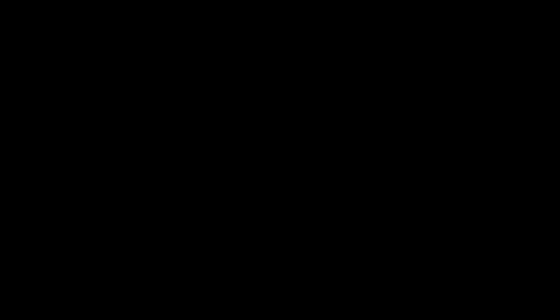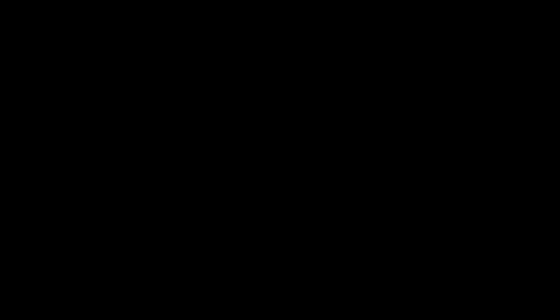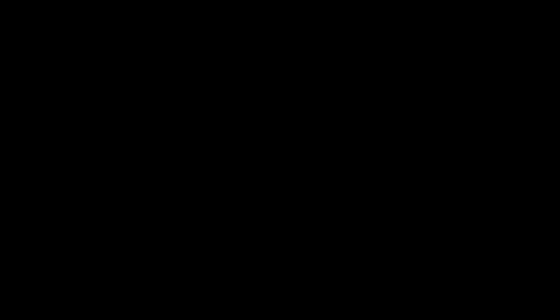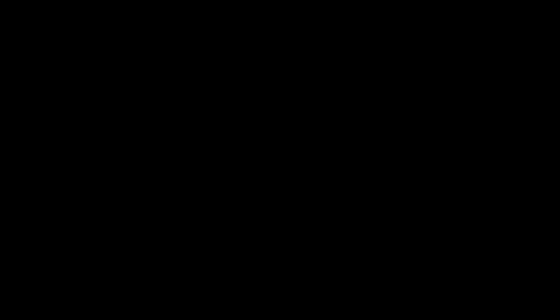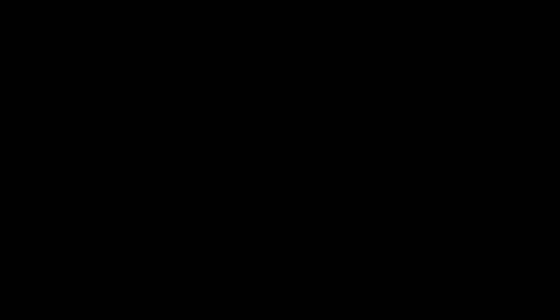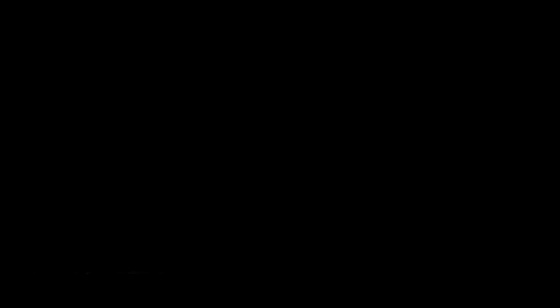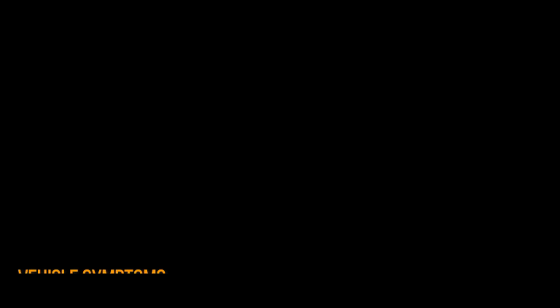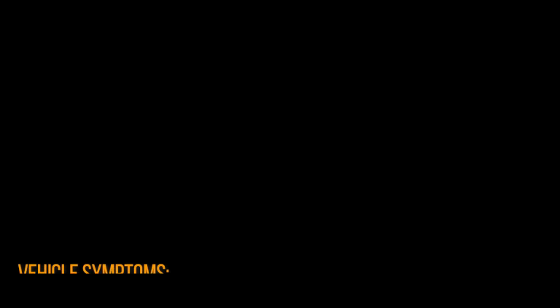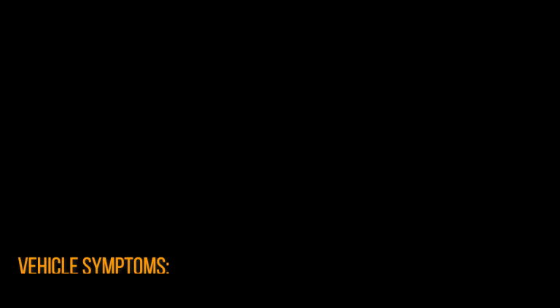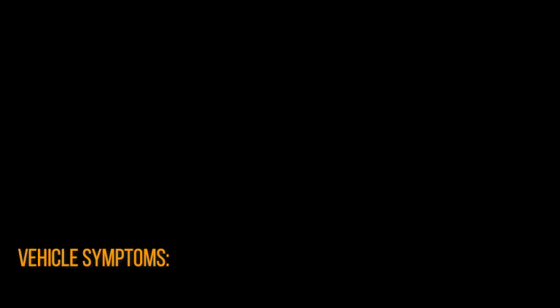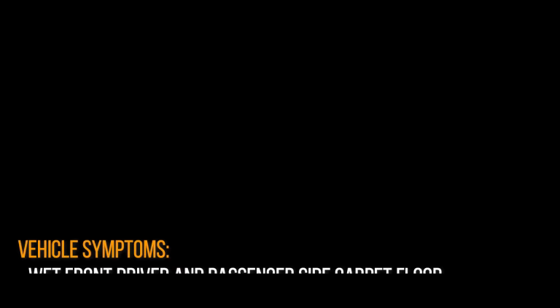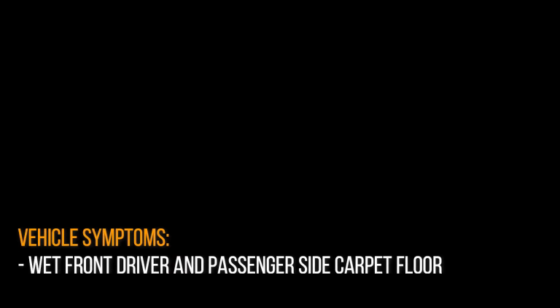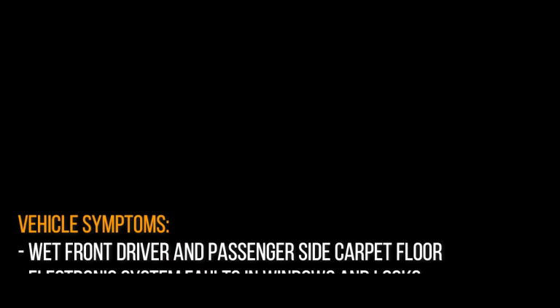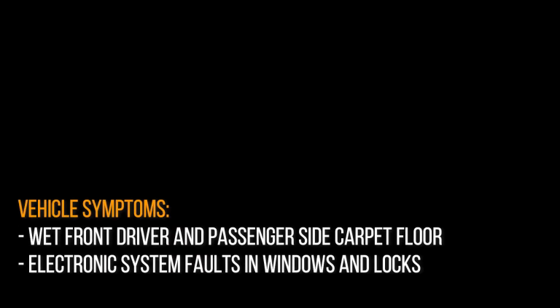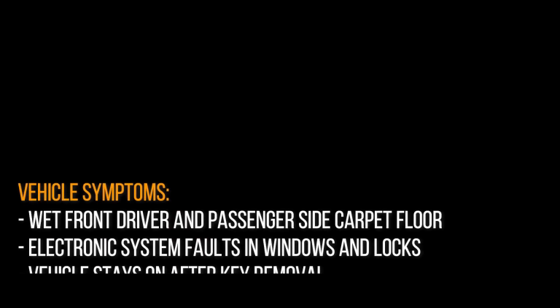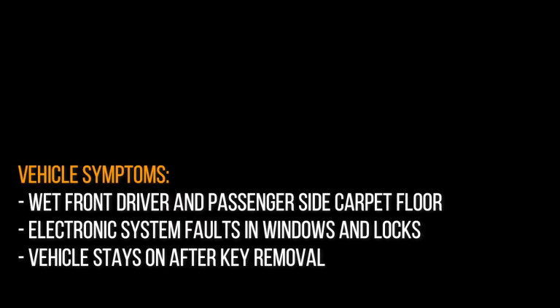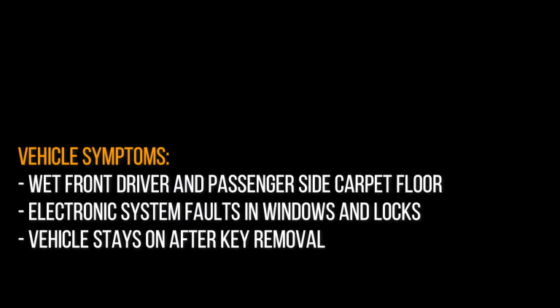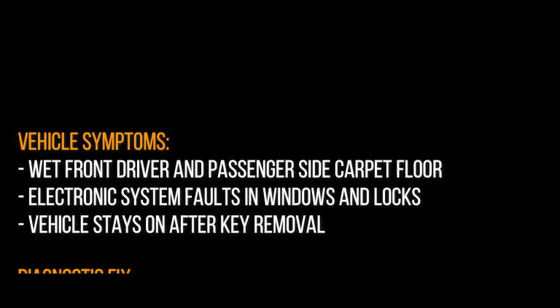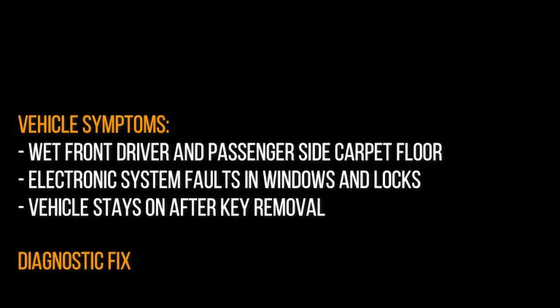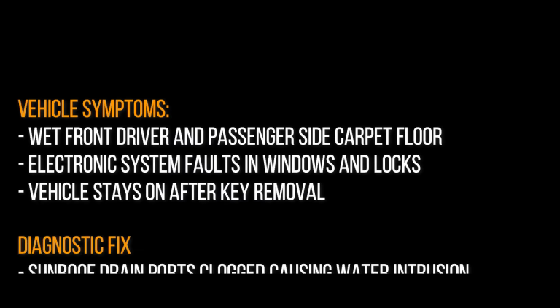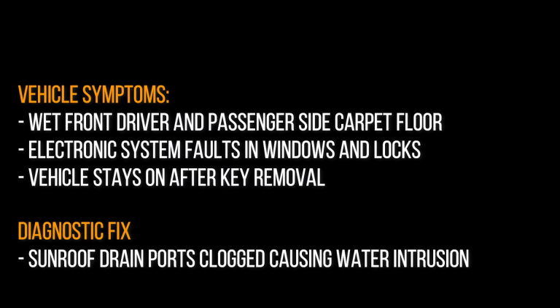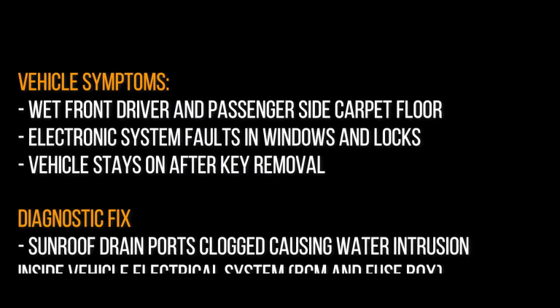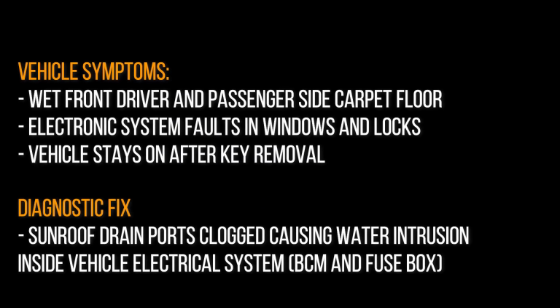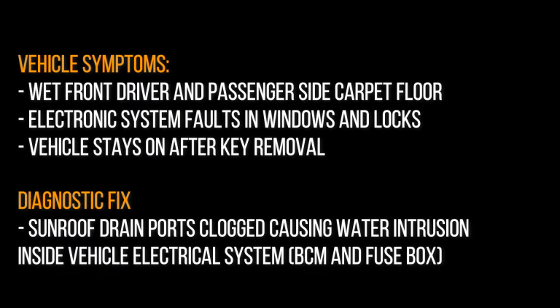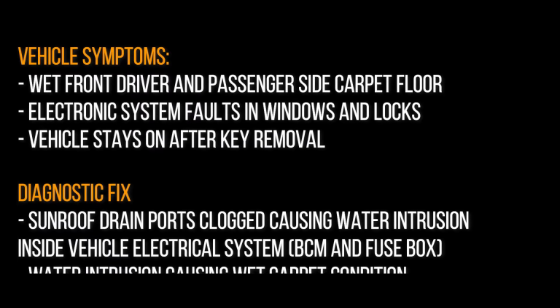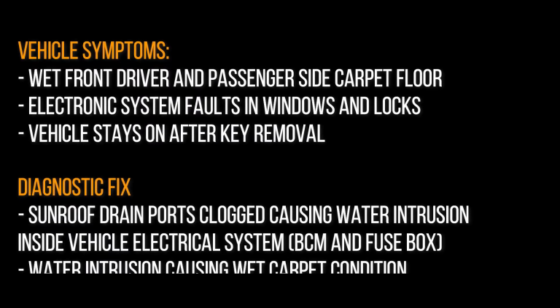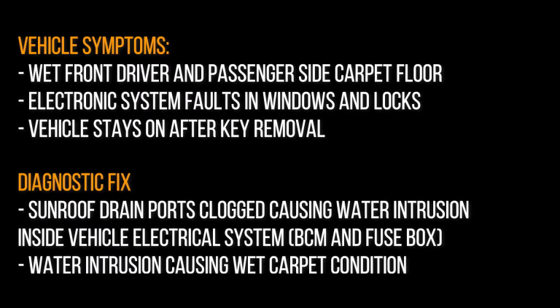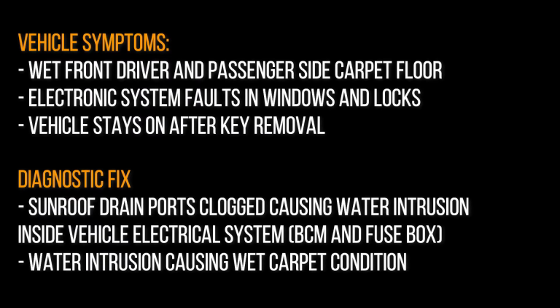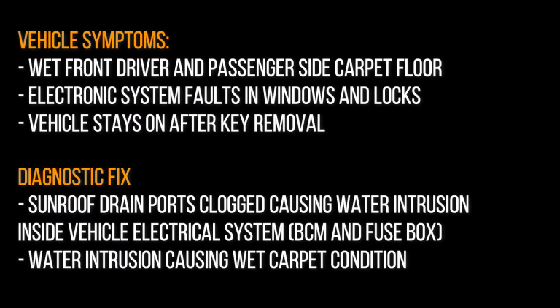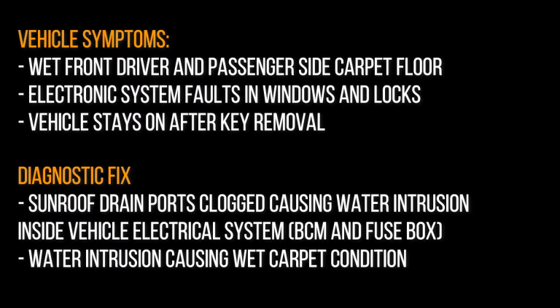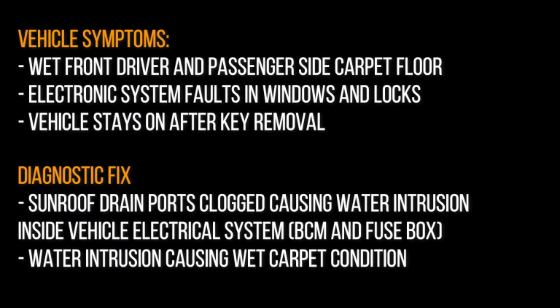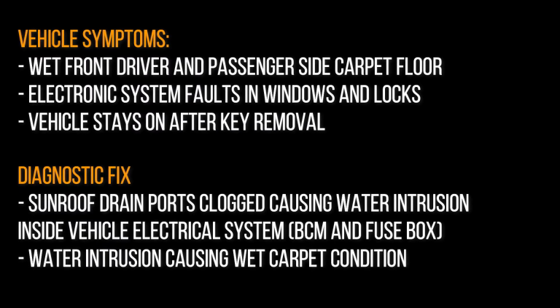How are you doing guys, this is Rodriguez Repairs here with another video, and today we're working on a 2009 Buick Enclave.